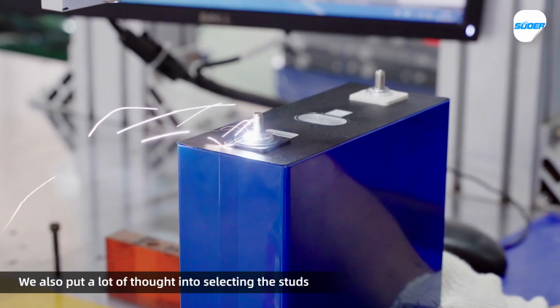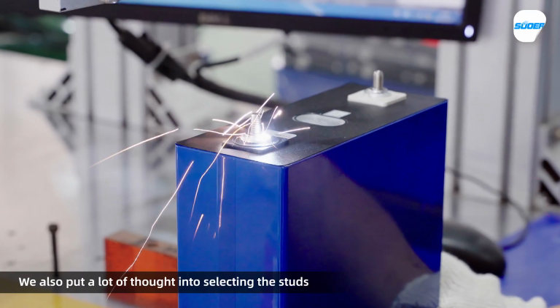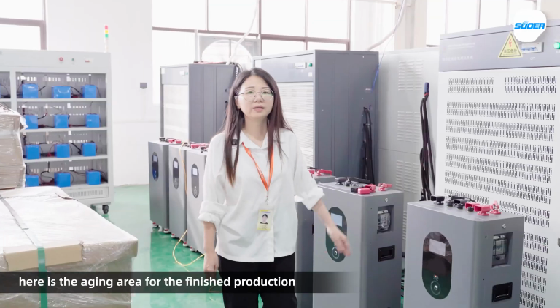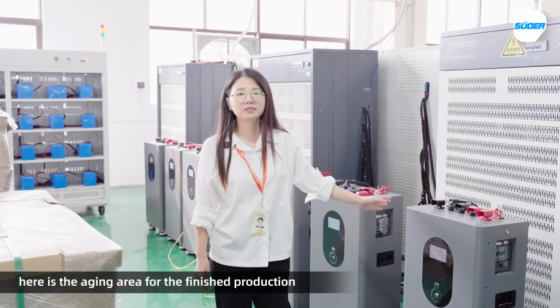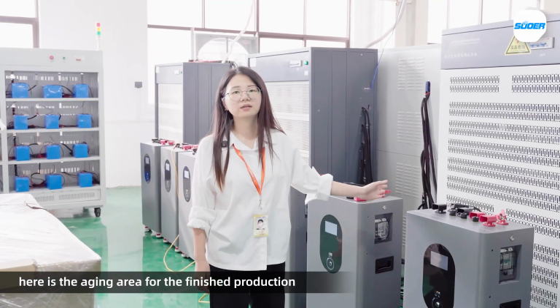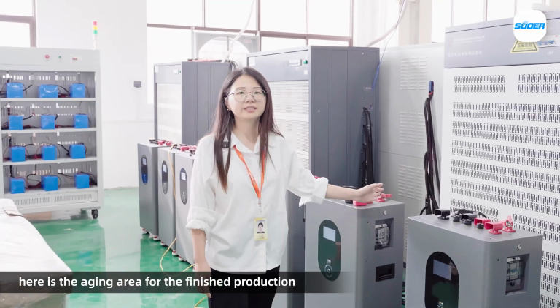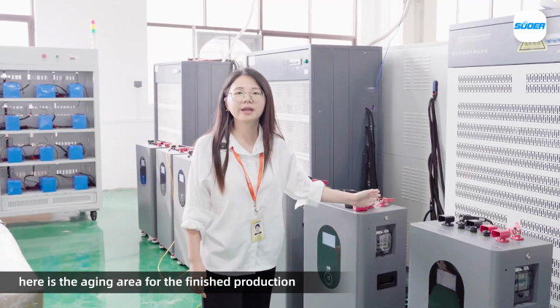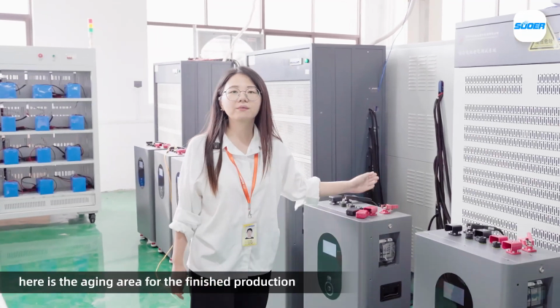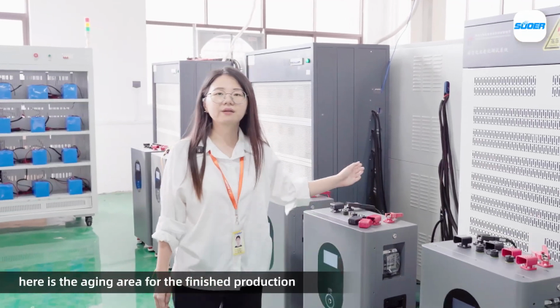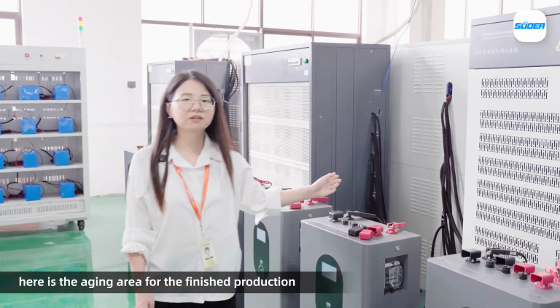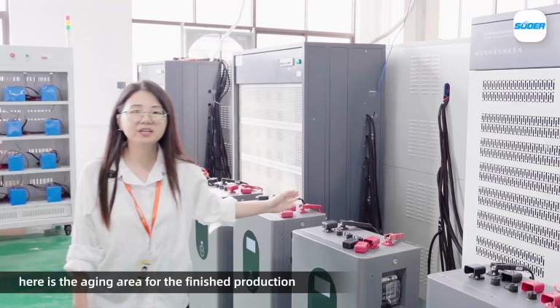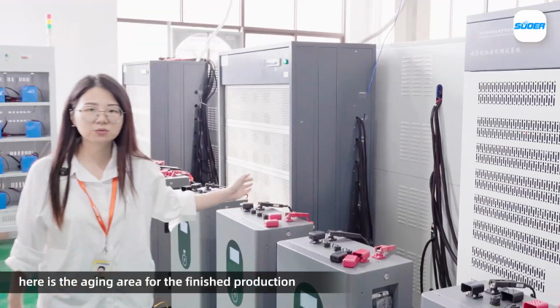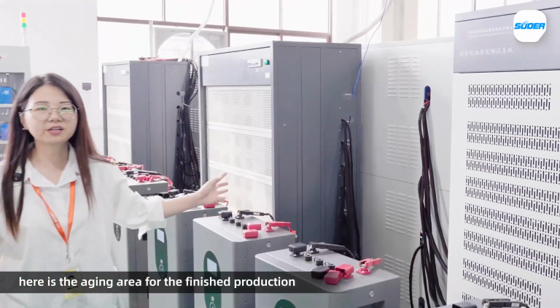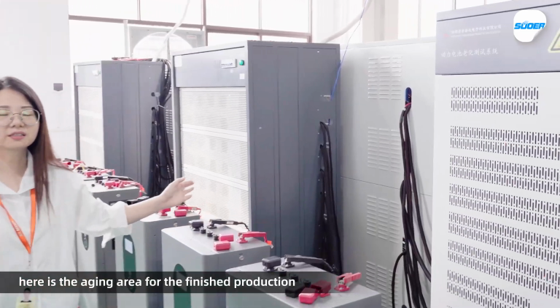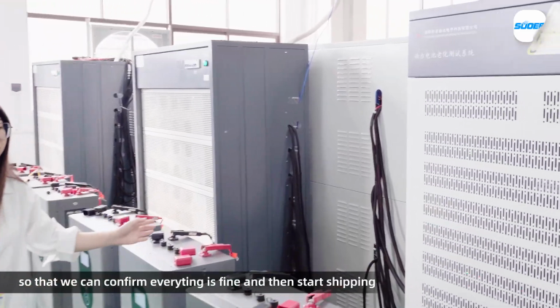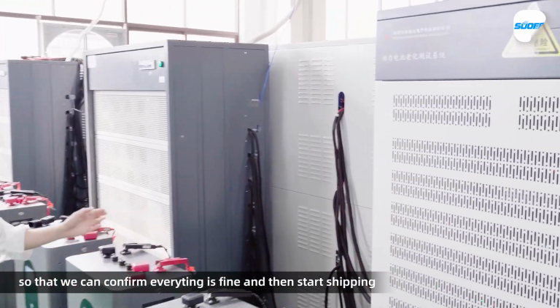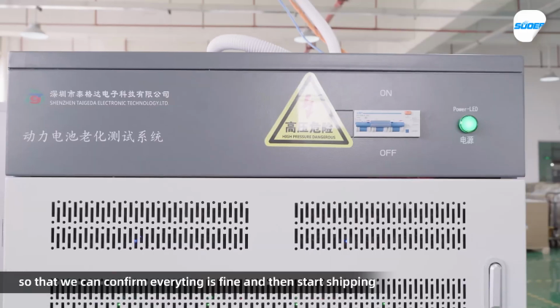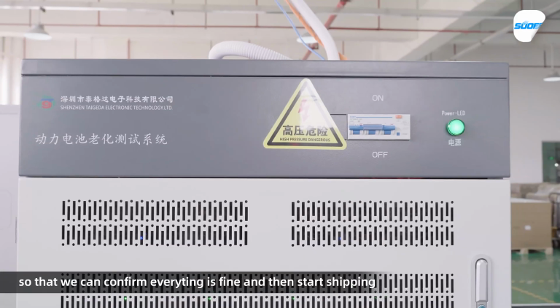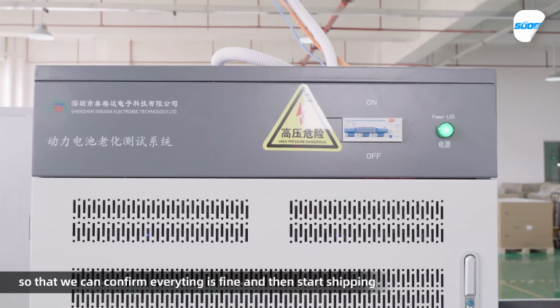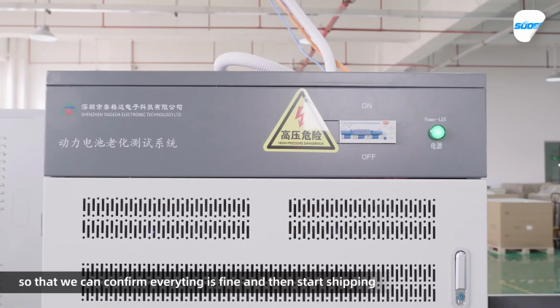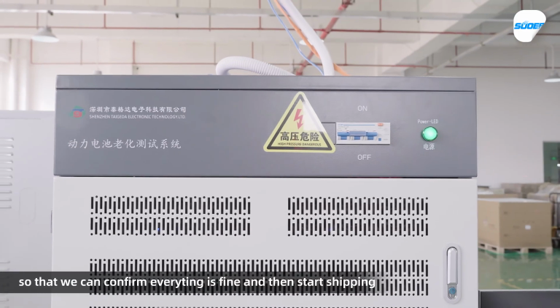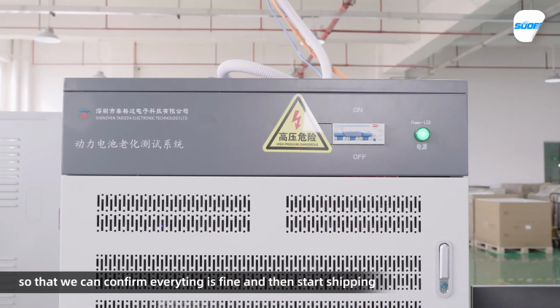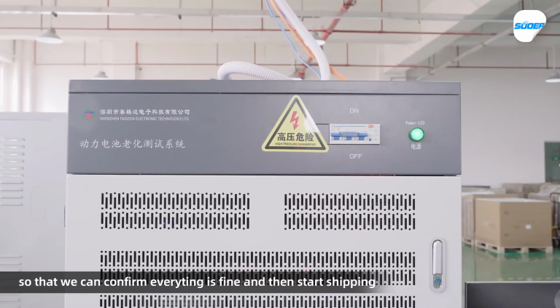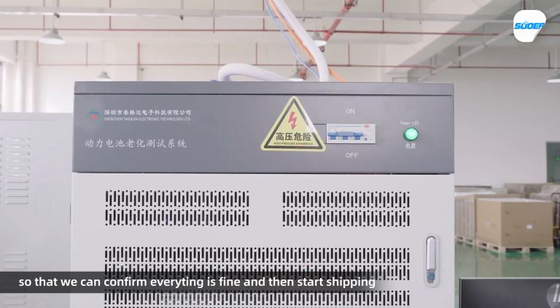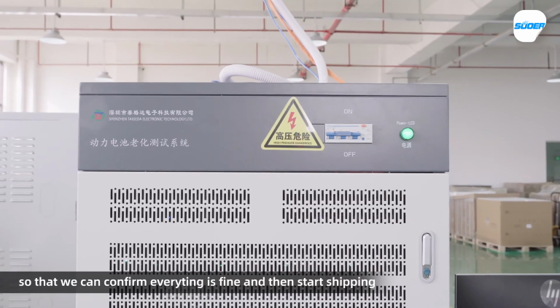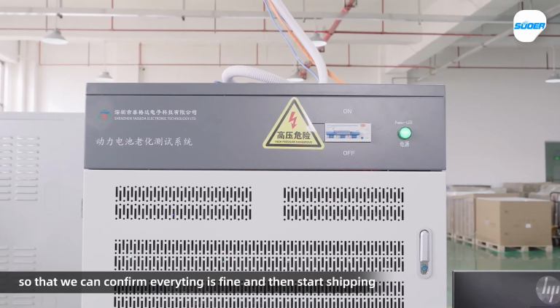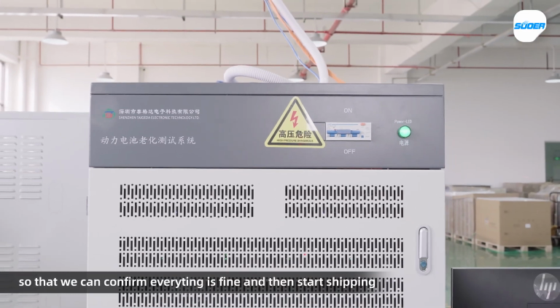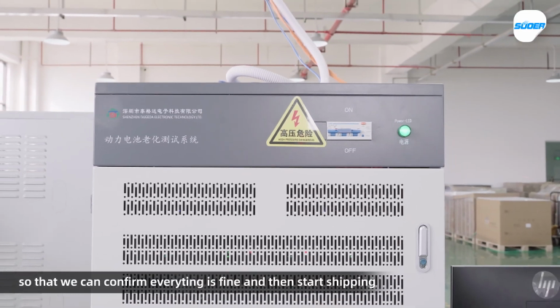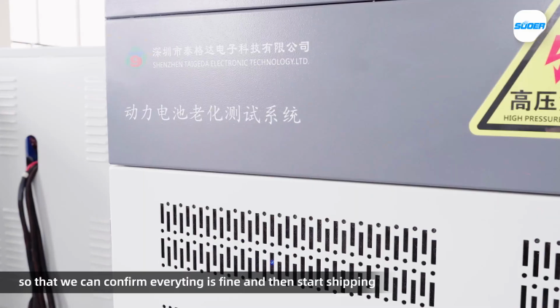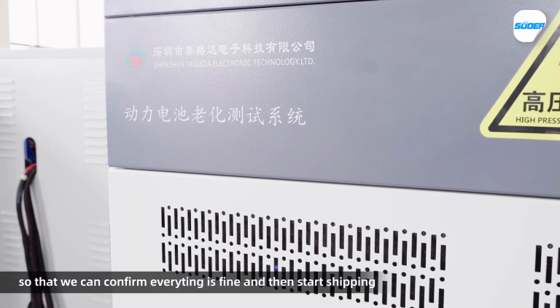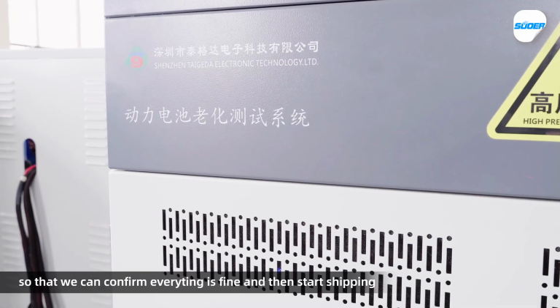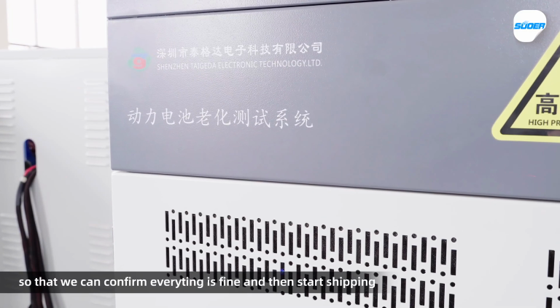Here is the aging area for the finished product, so that we can confirm everything is fine and then we can start shipping.